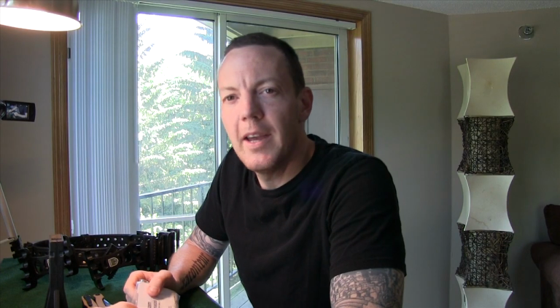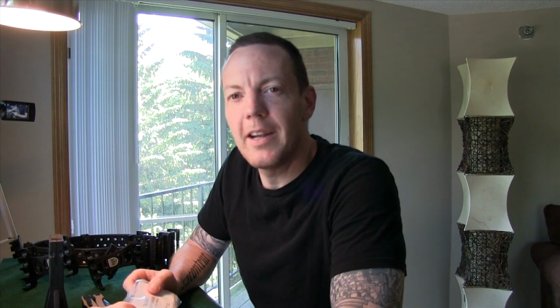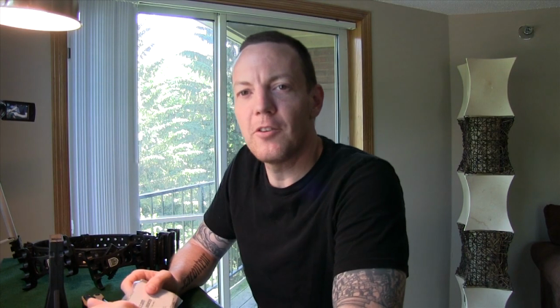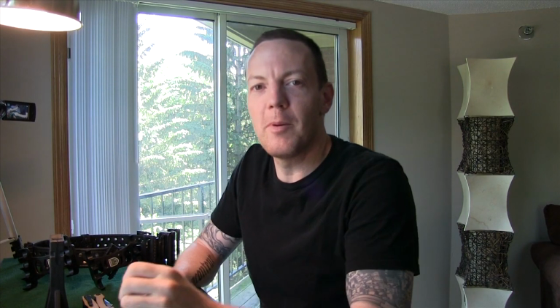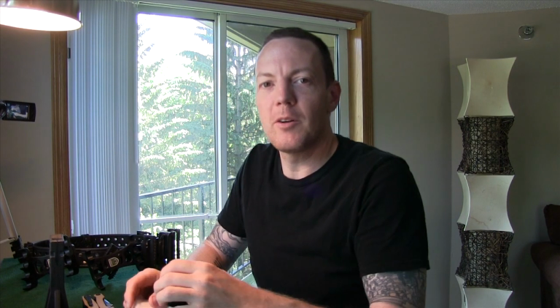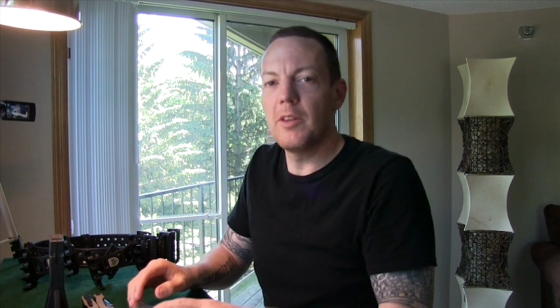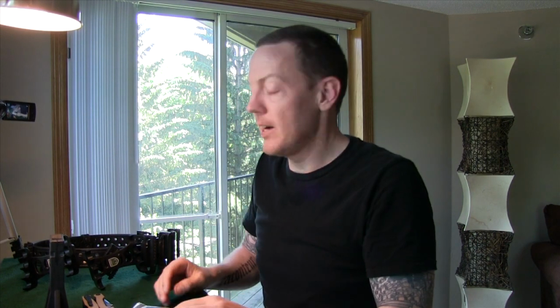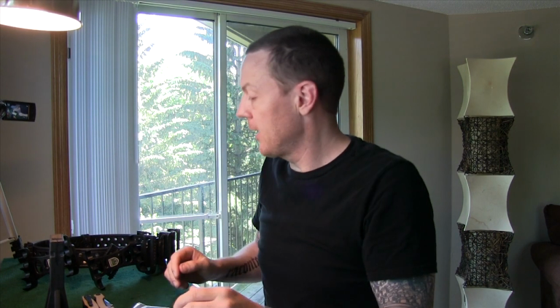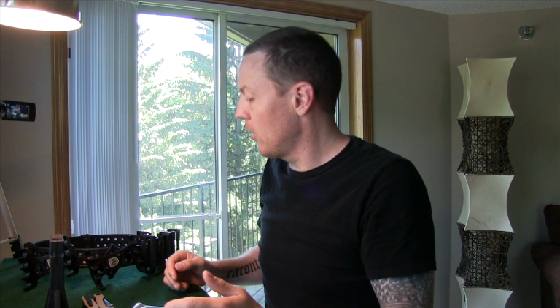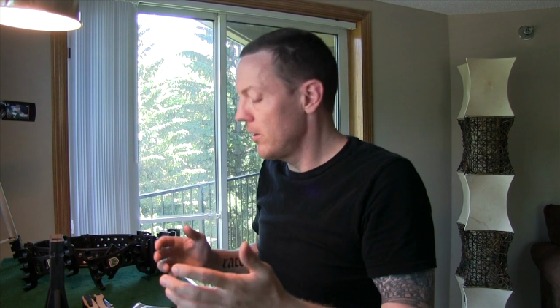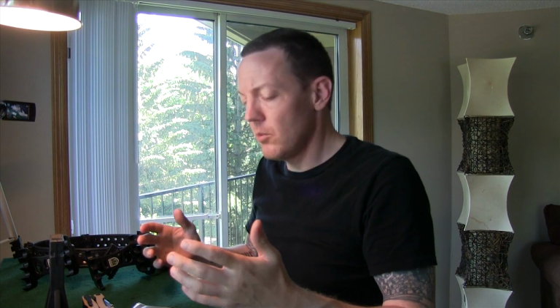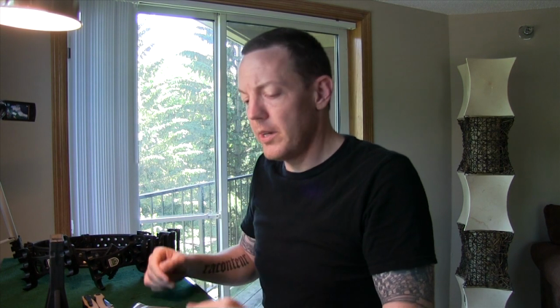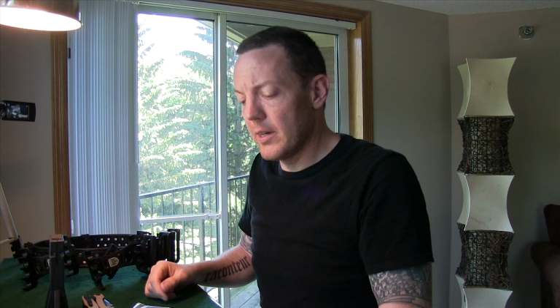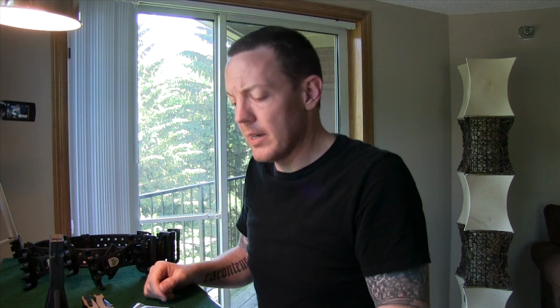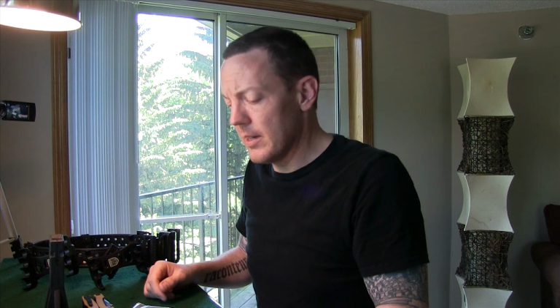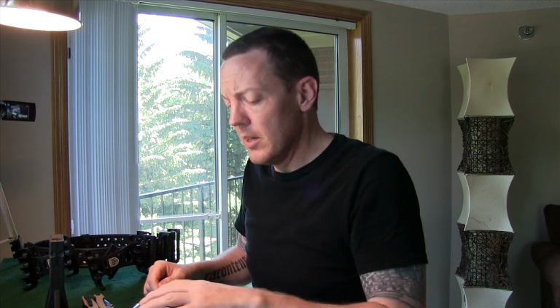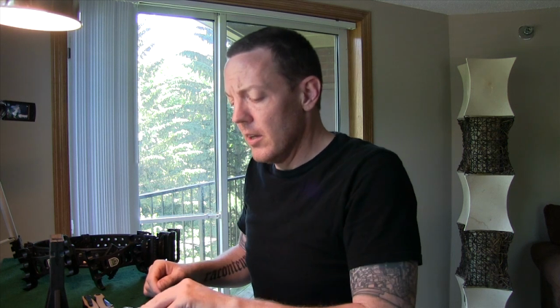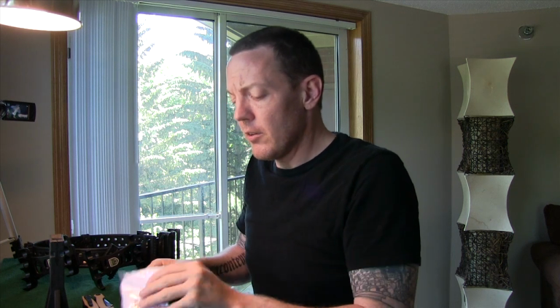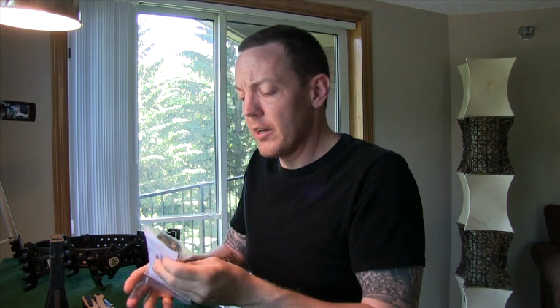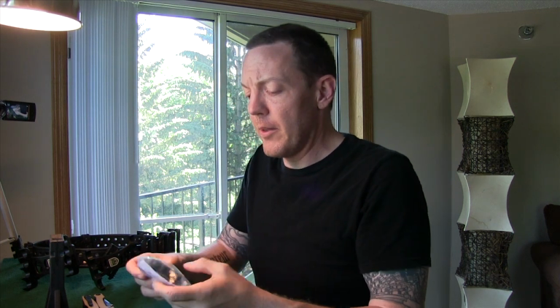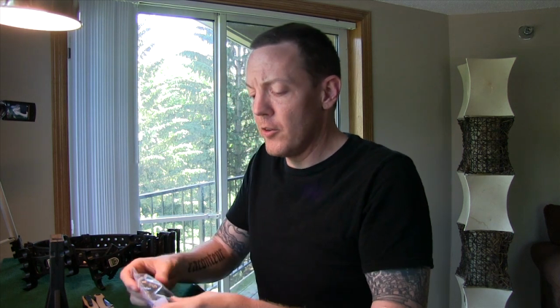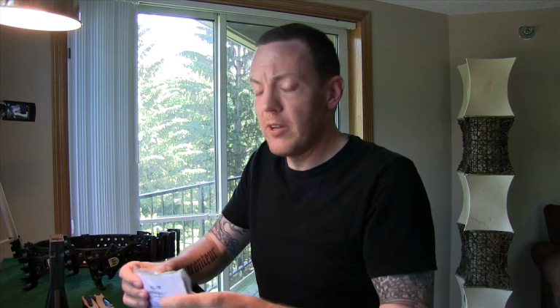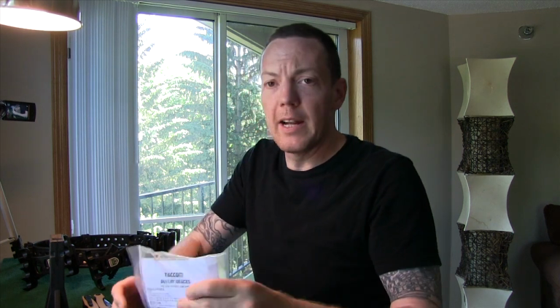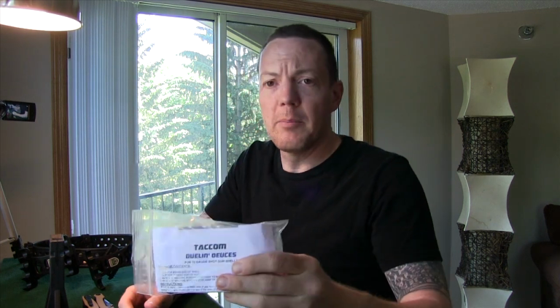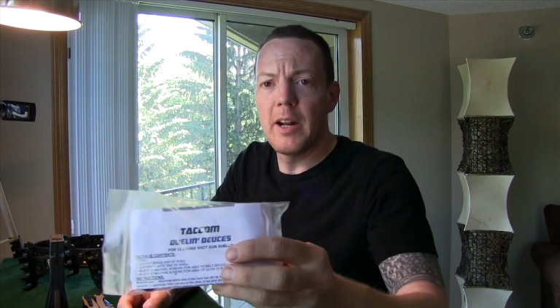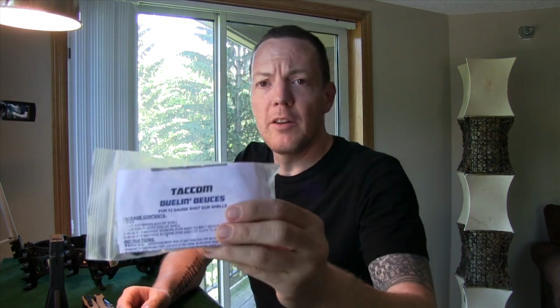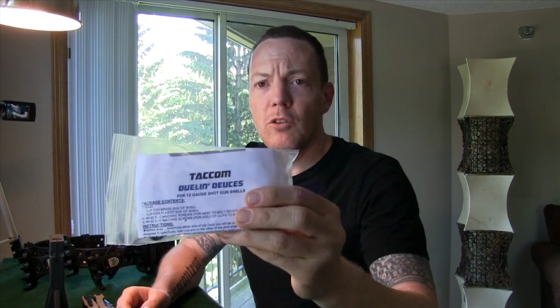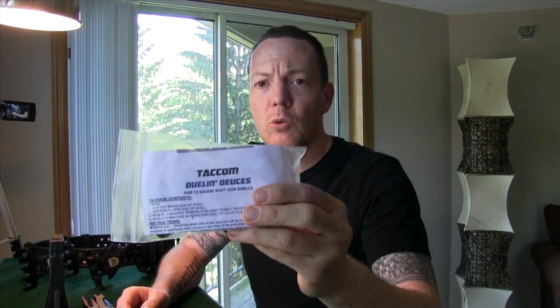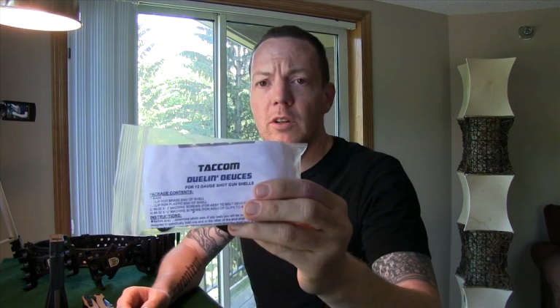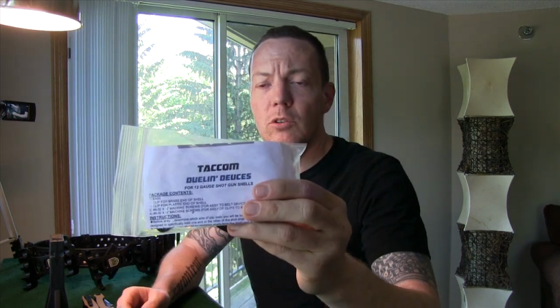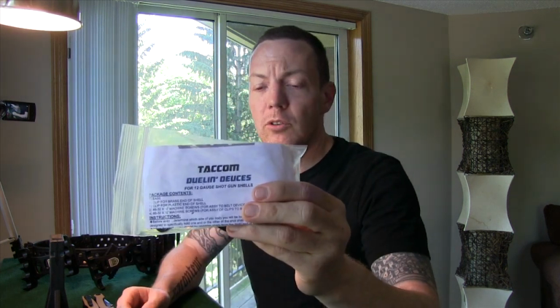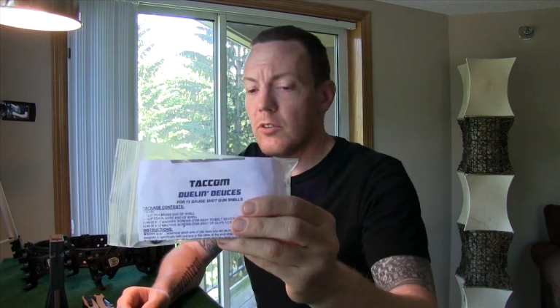Hey guys, it's Mark with Hawkeye Ordnance. We are talking about the new TACOM product, the Doolin Deuces.